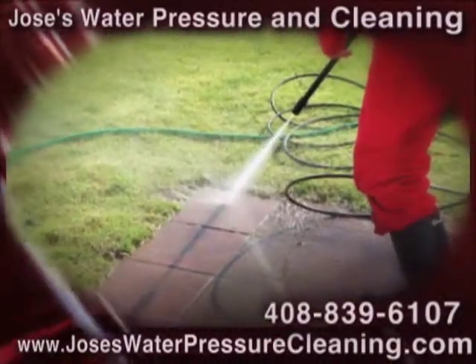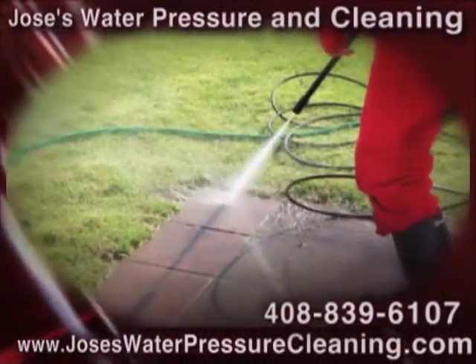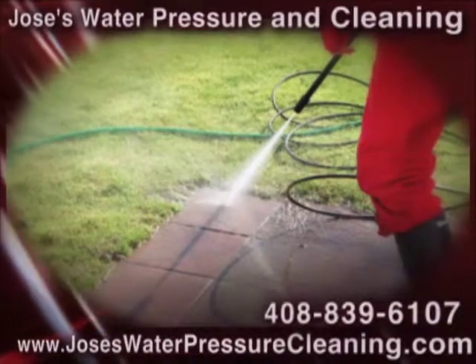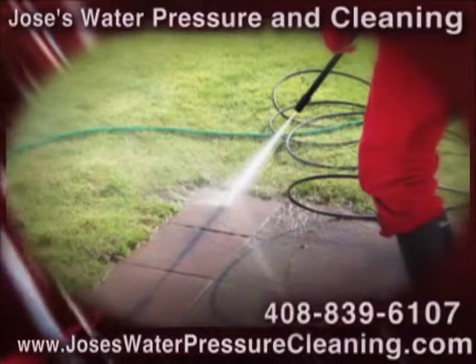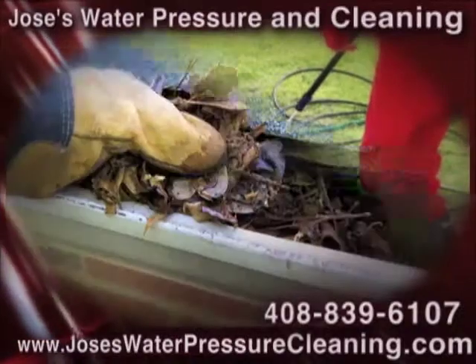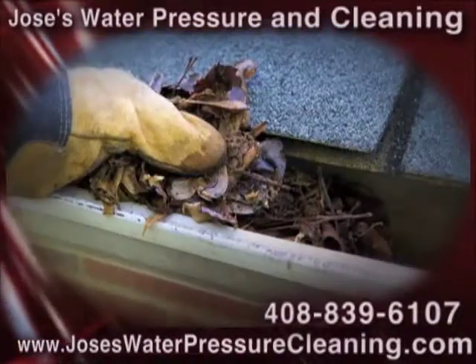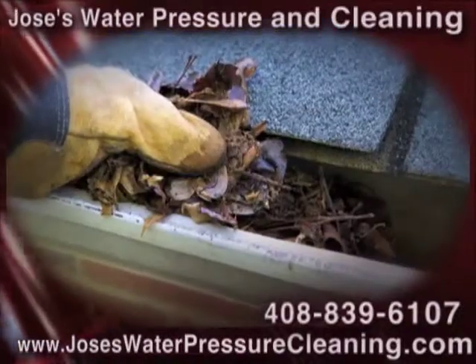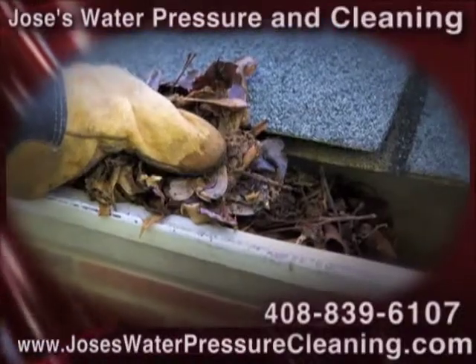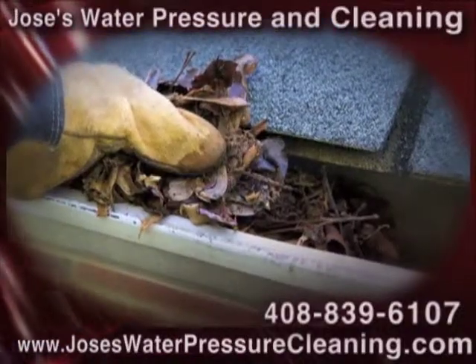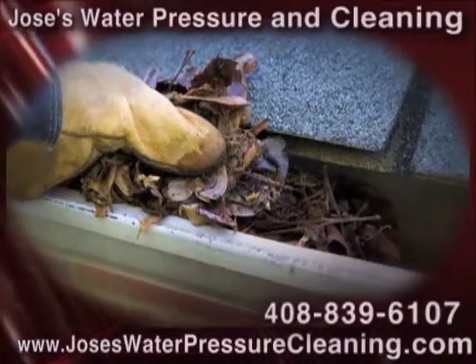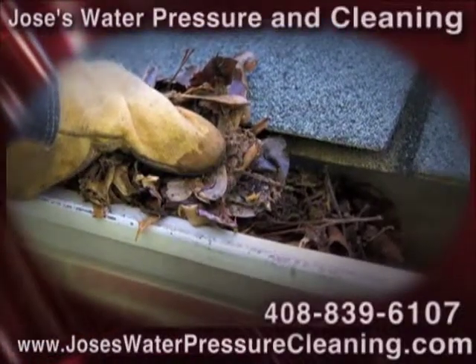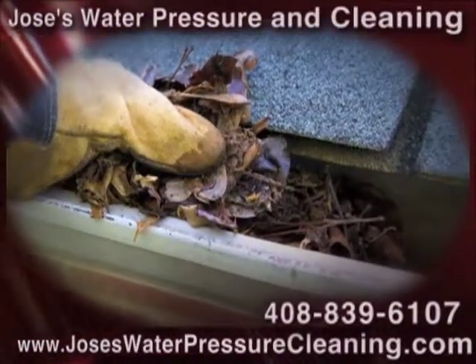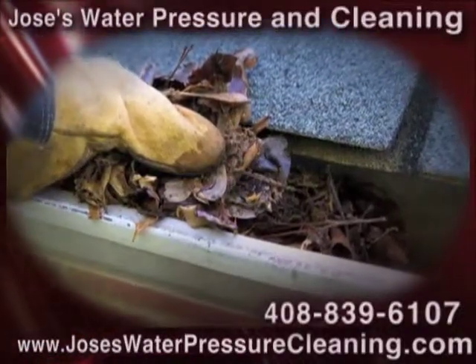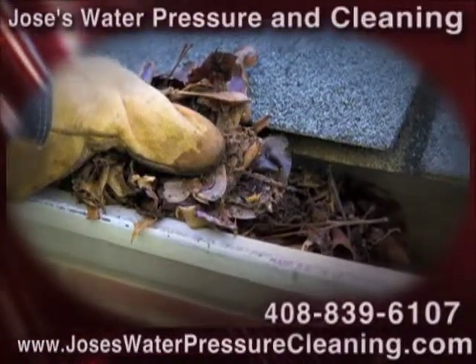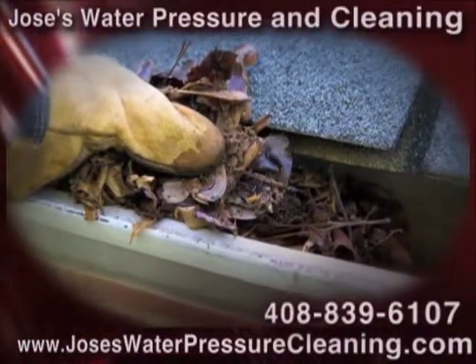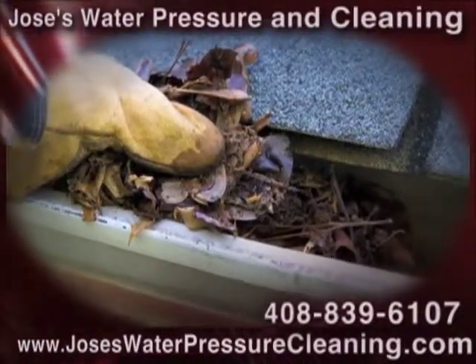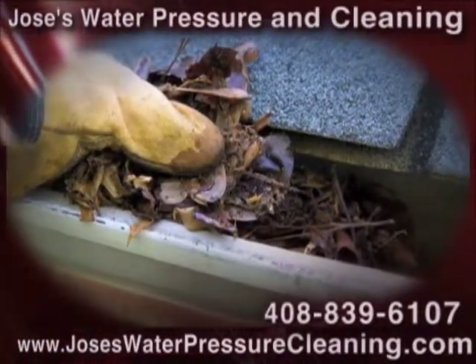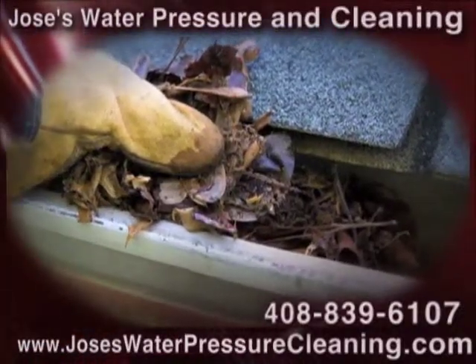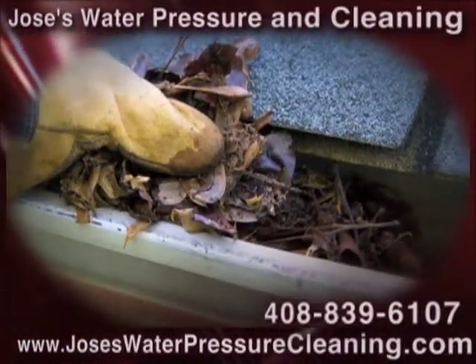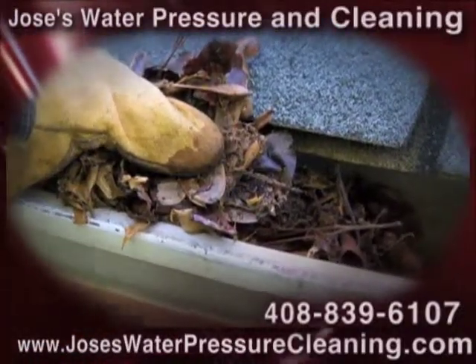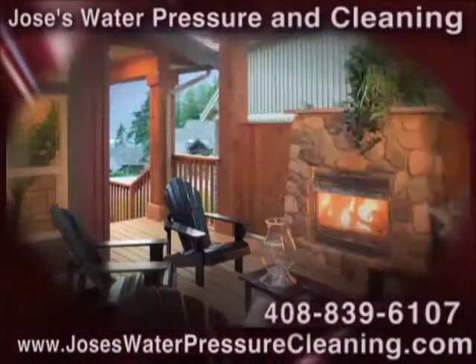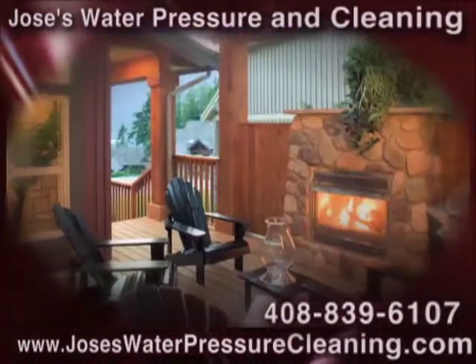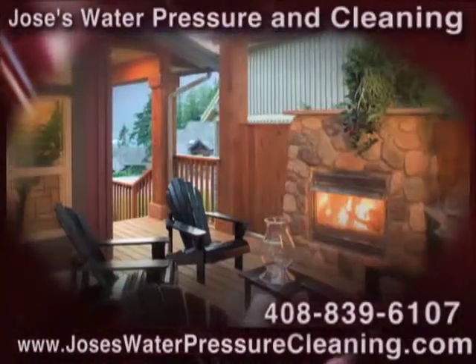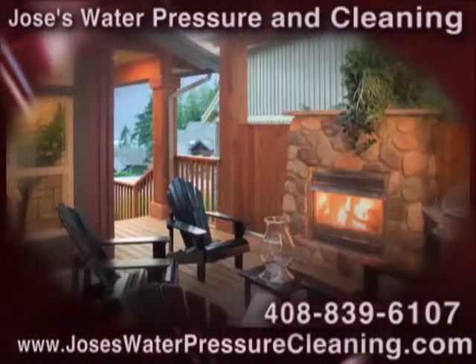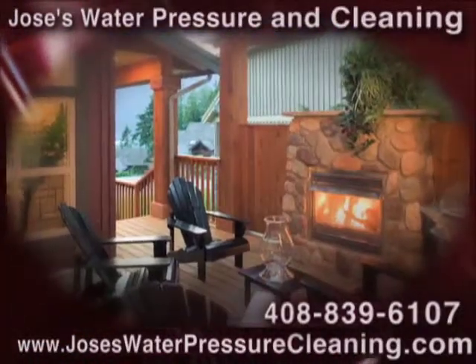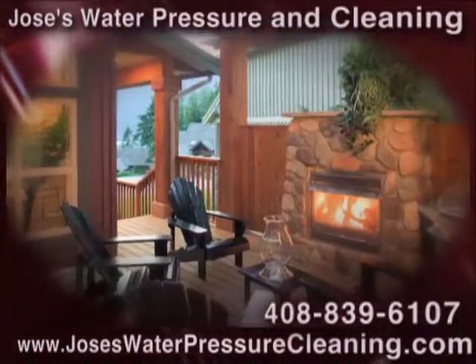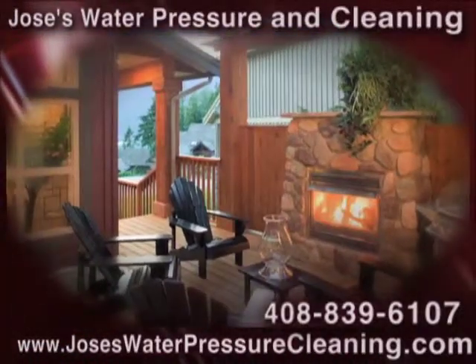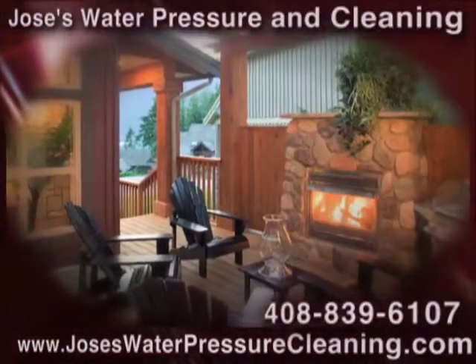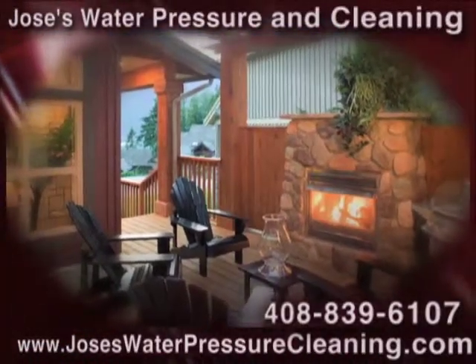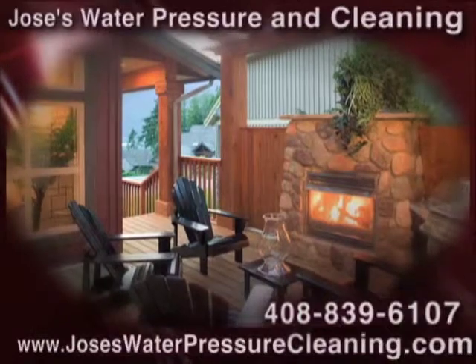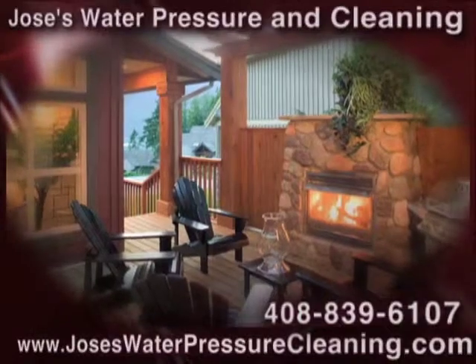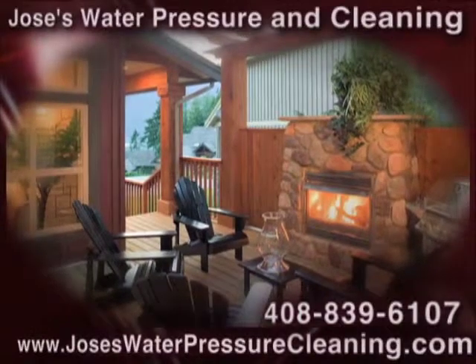So find out what we can do for you. Call Jose's Water Pressure and Cleaning today. We look forward to working with you.